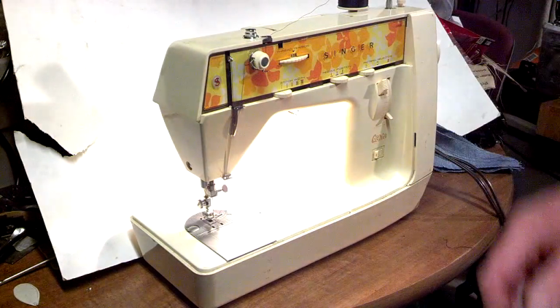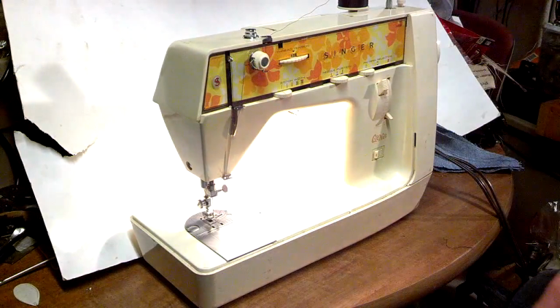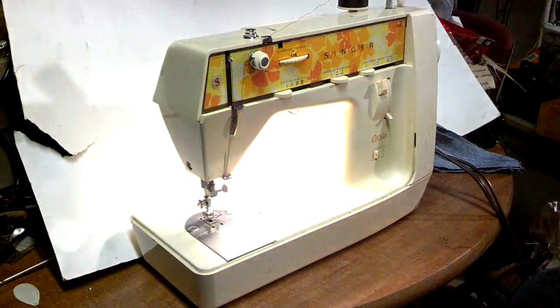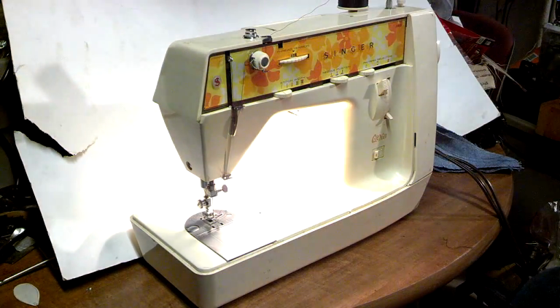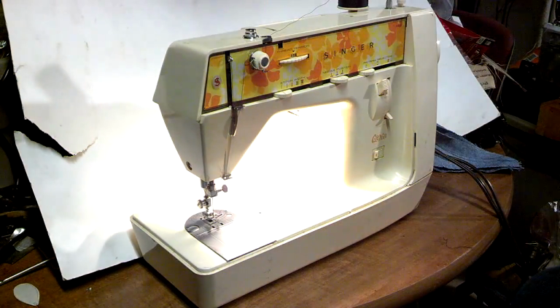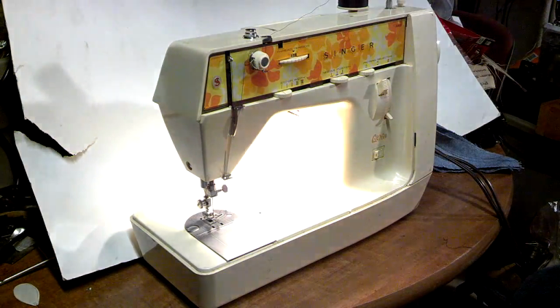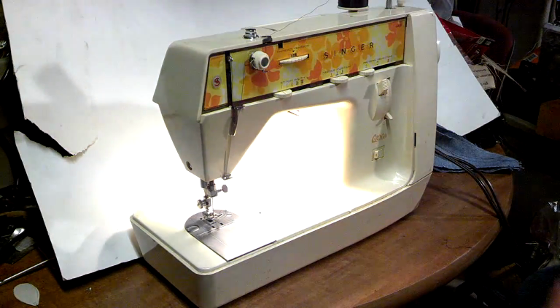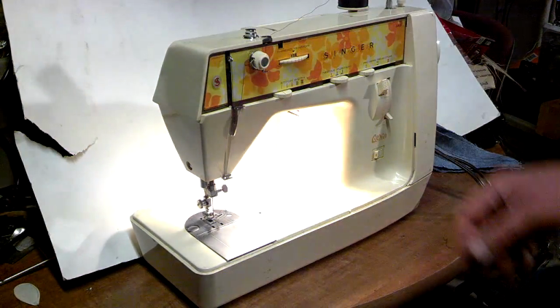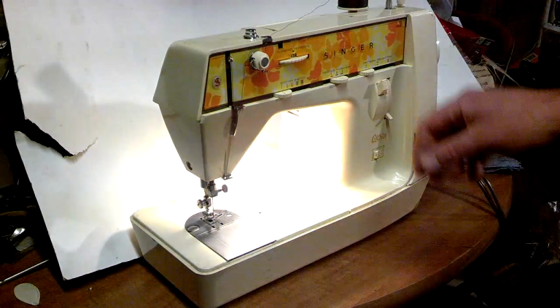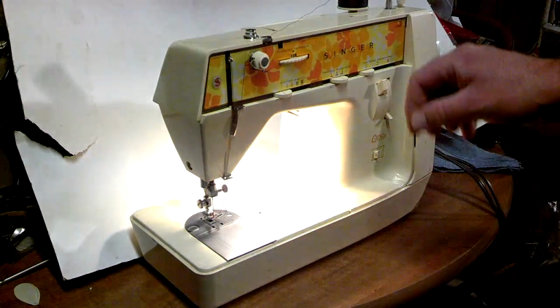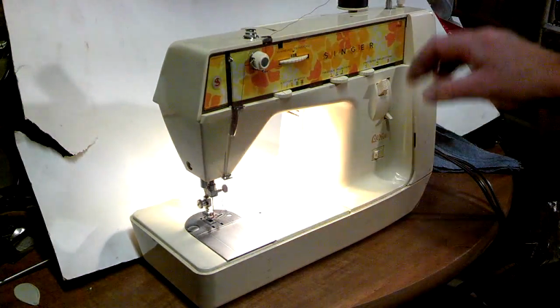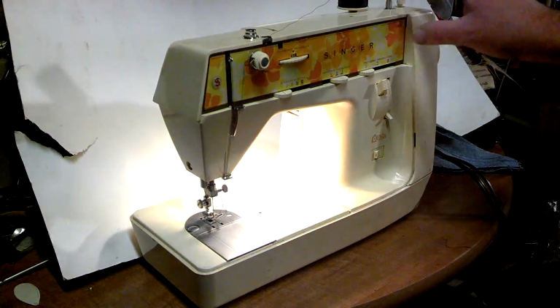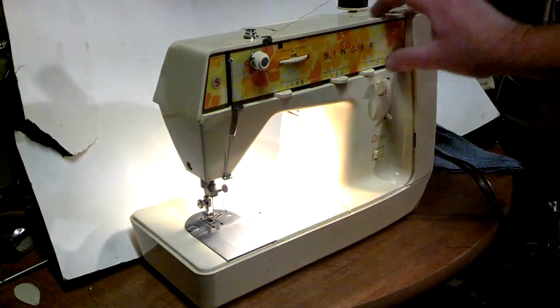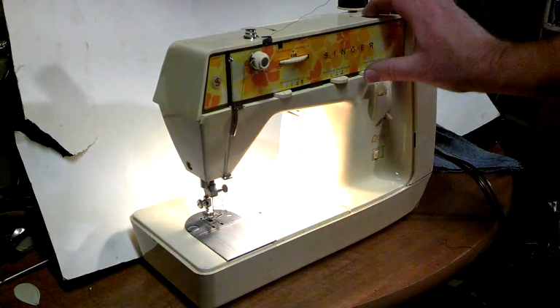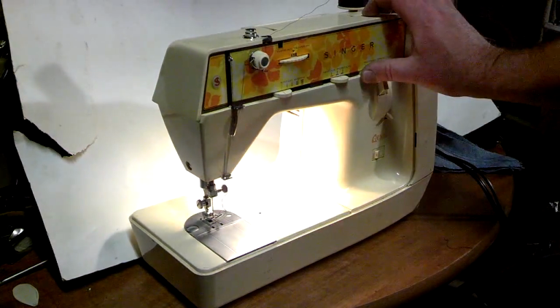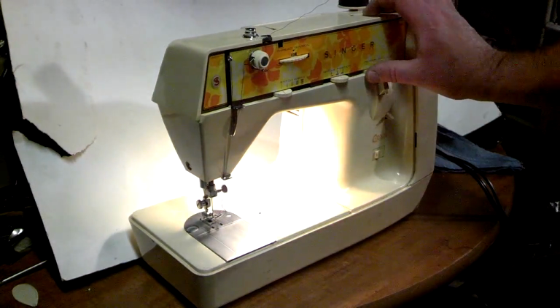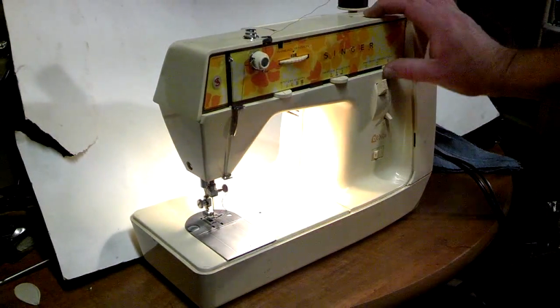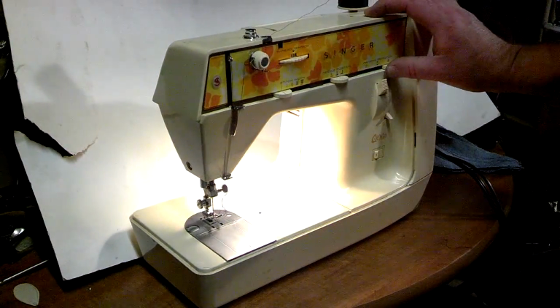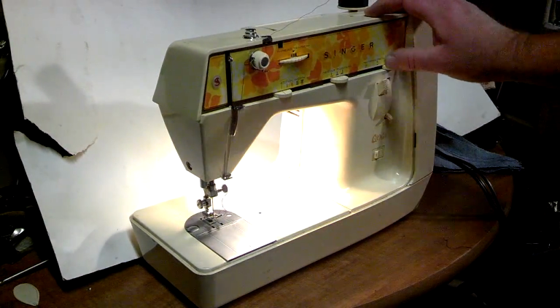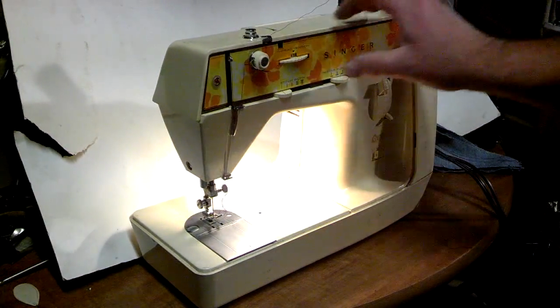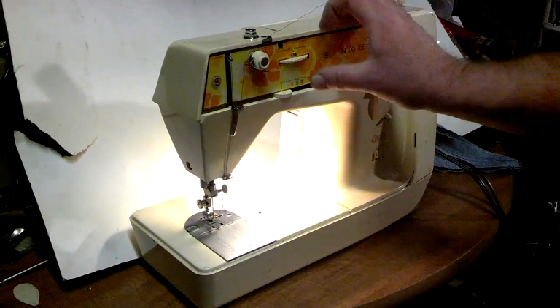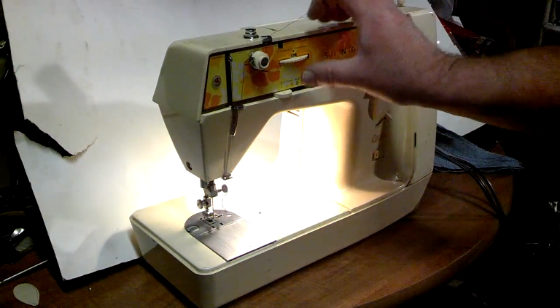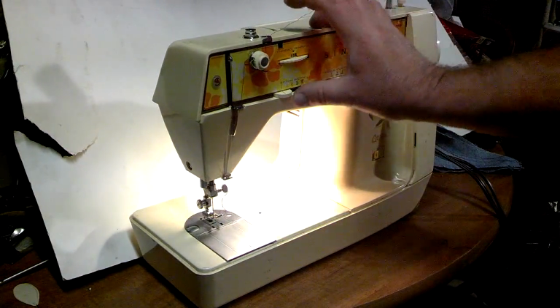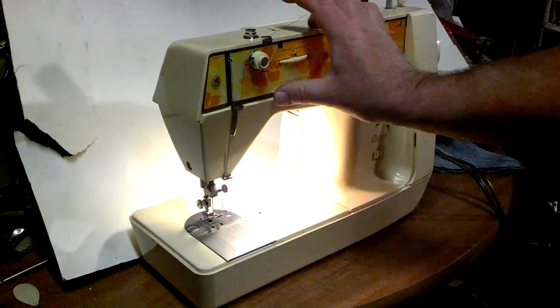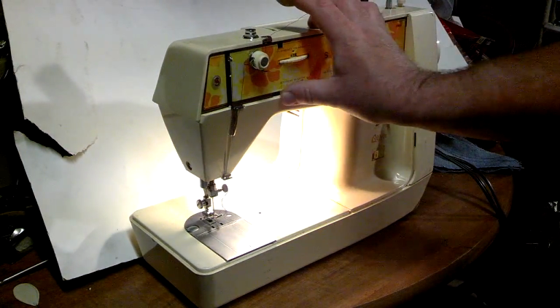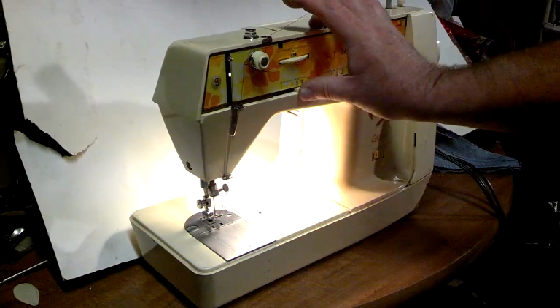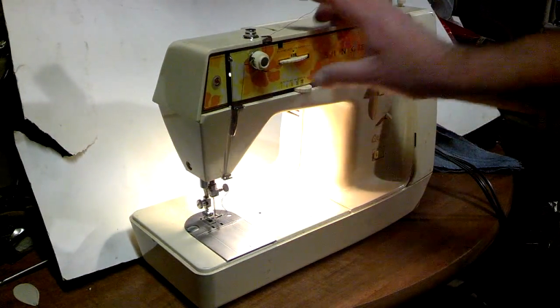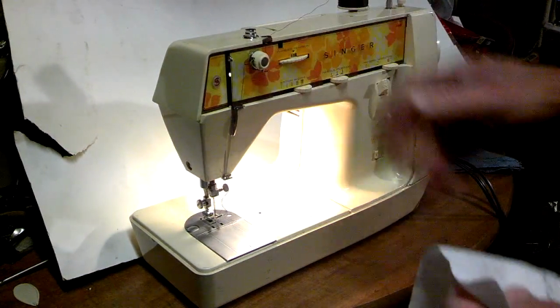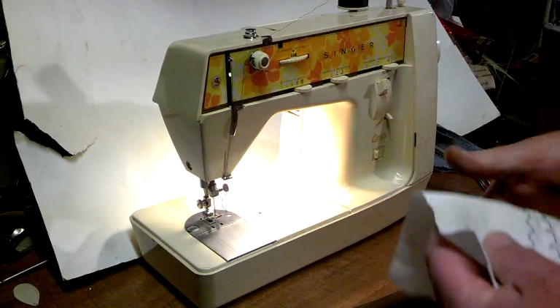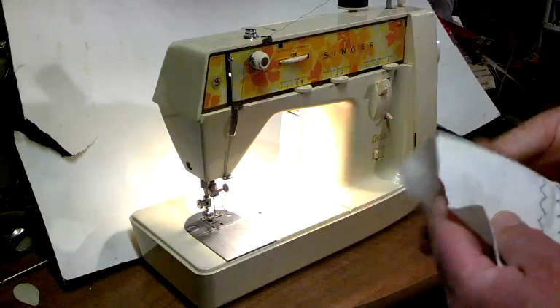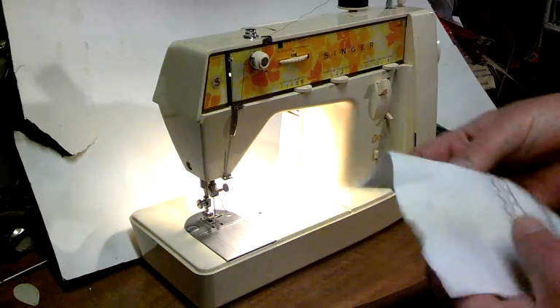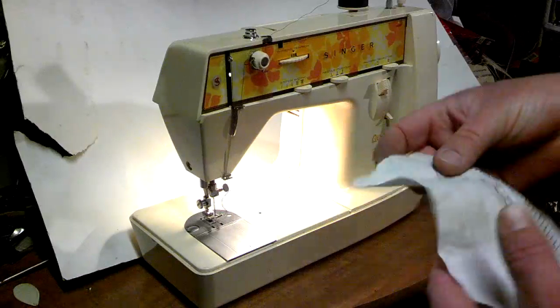I've already stitched them once on here. First I'm going to do the zigzag.